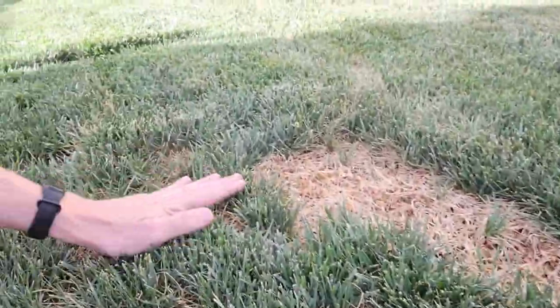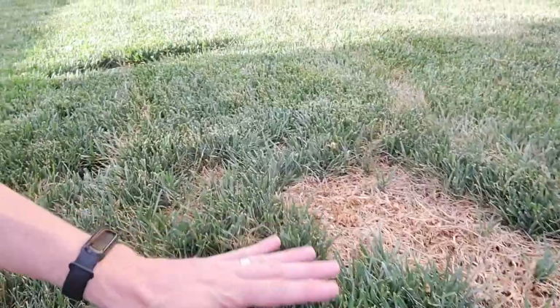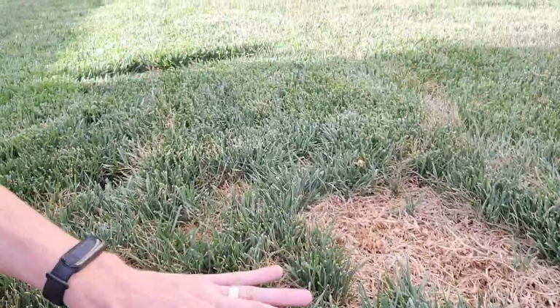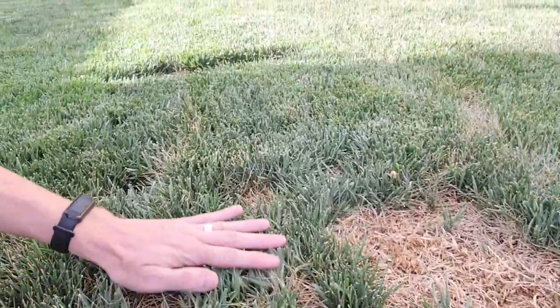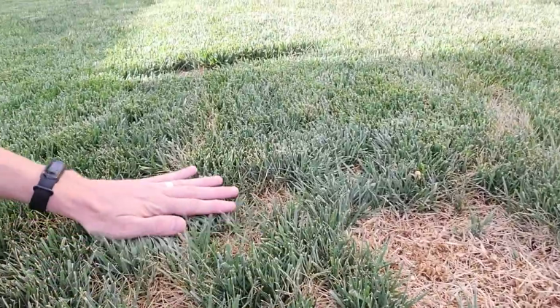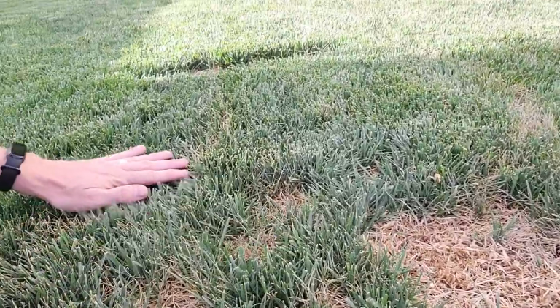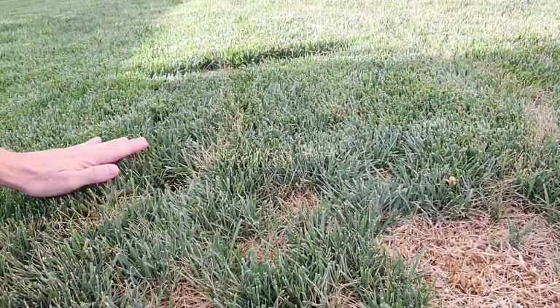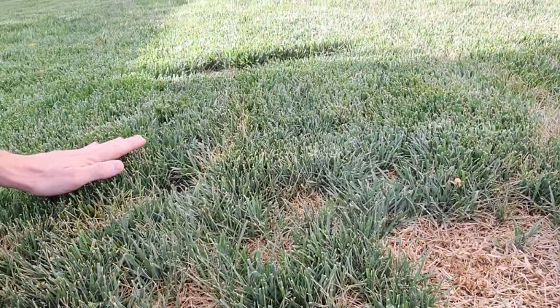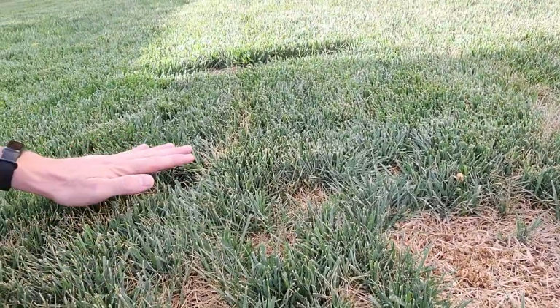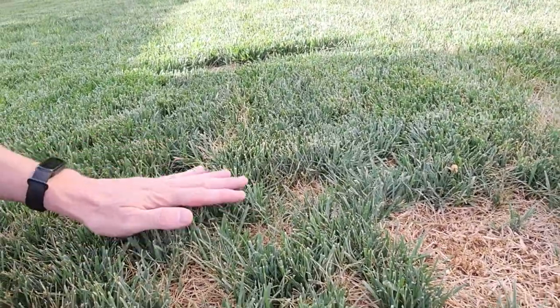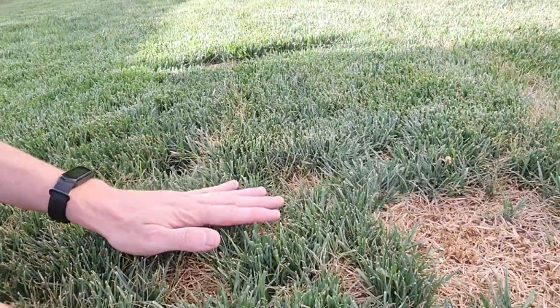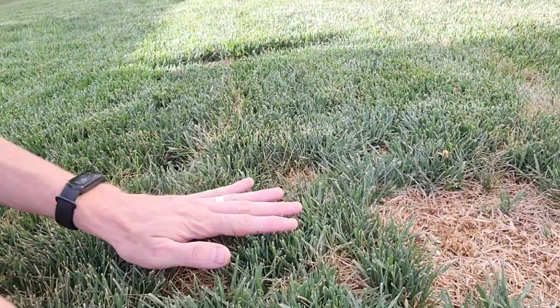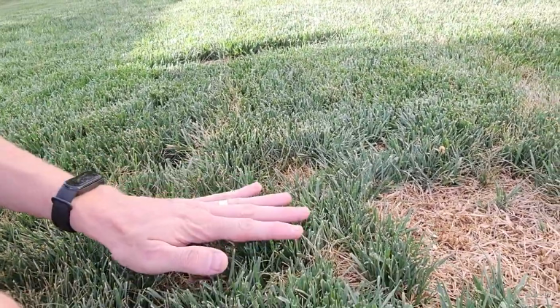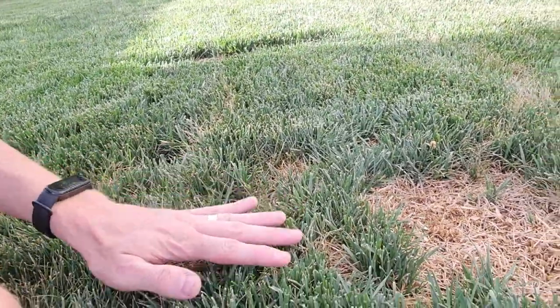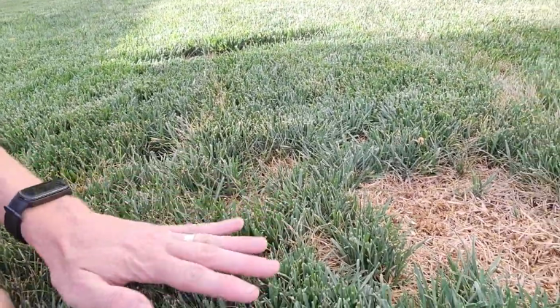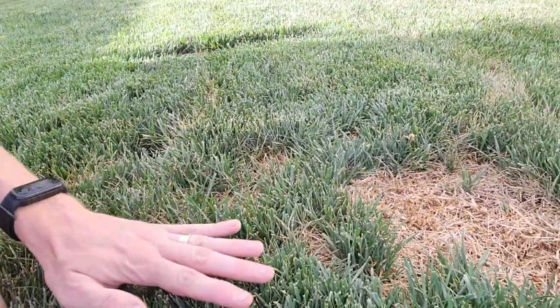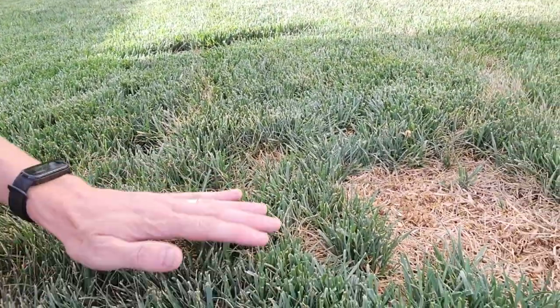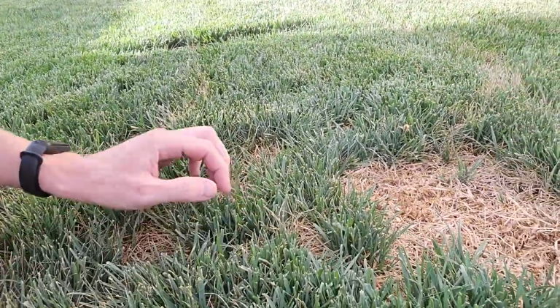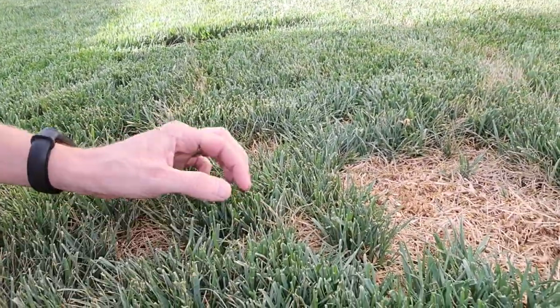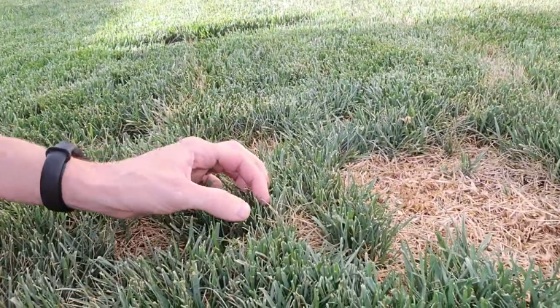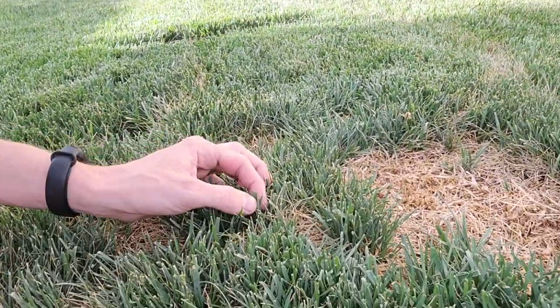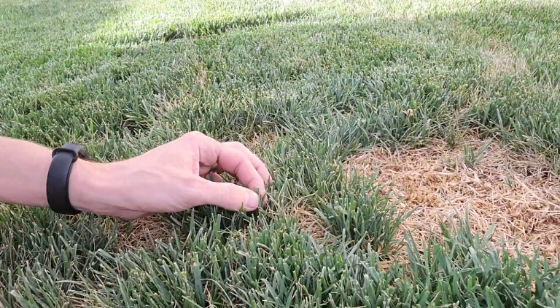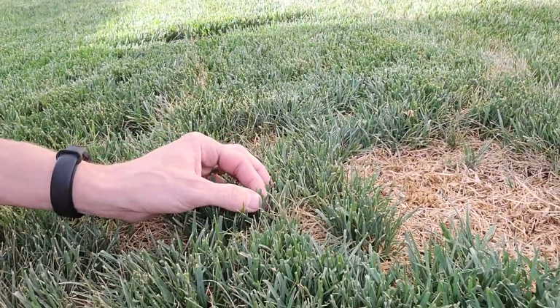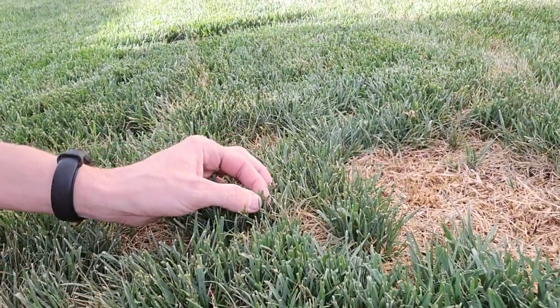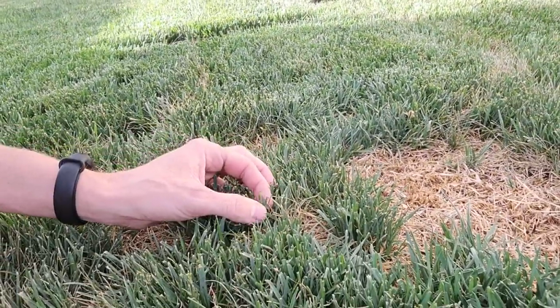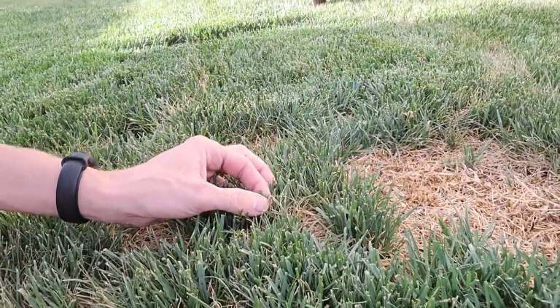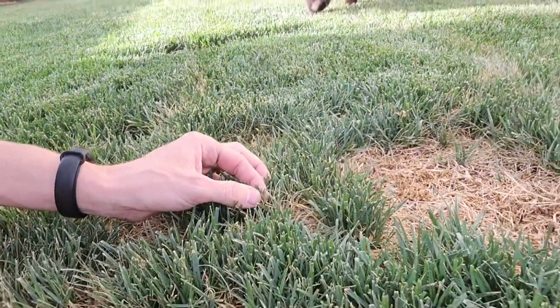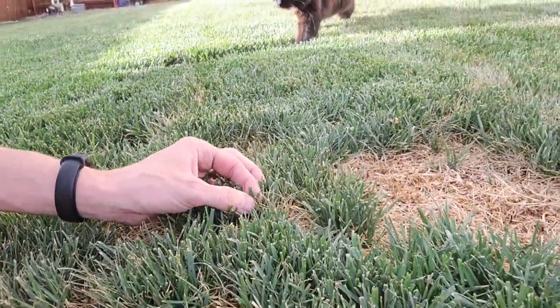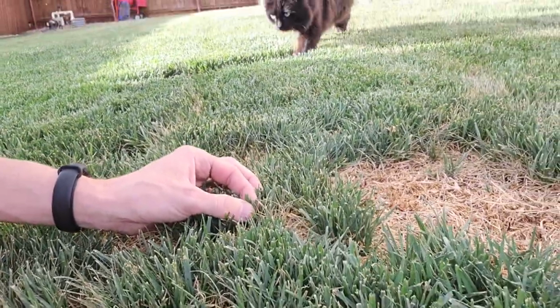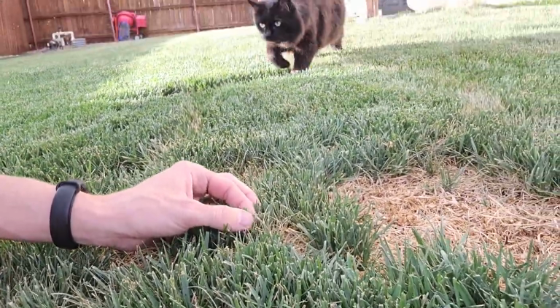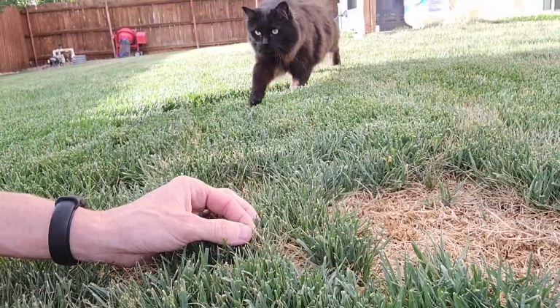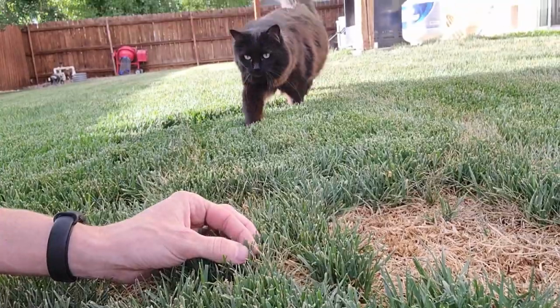Everything else is doing good. Looks like I need to sharpen my mower blades again because I'm getting a little bit of brown tips.